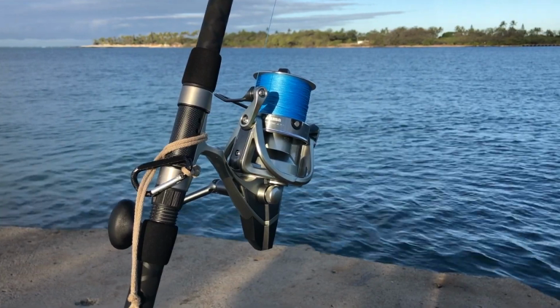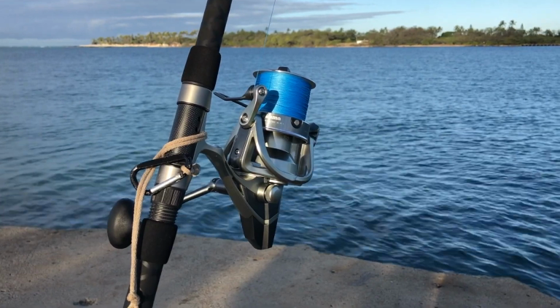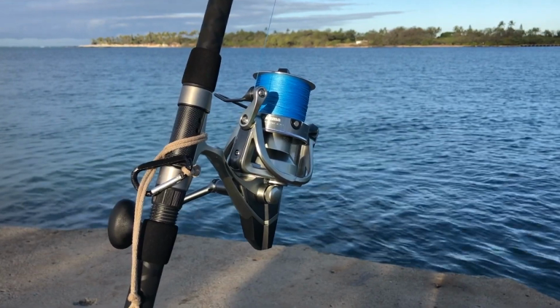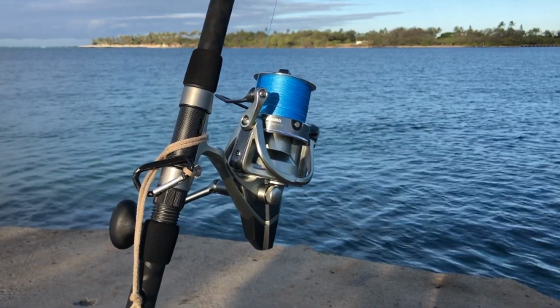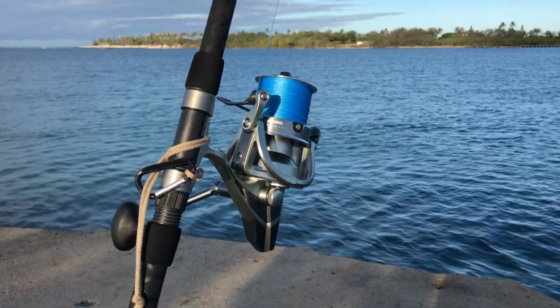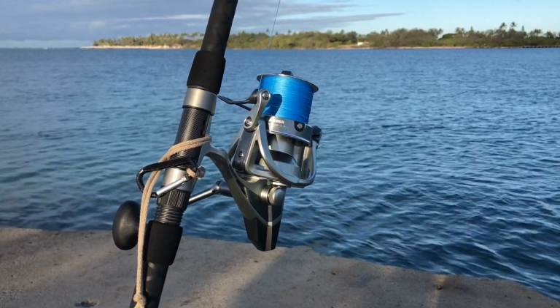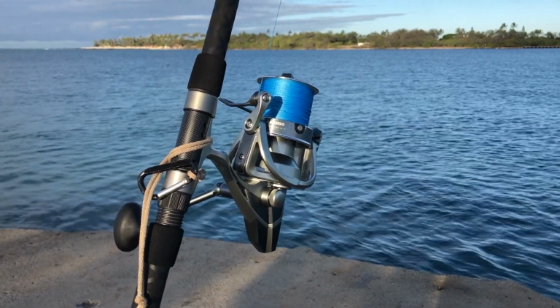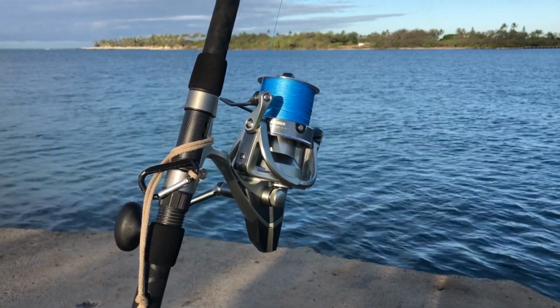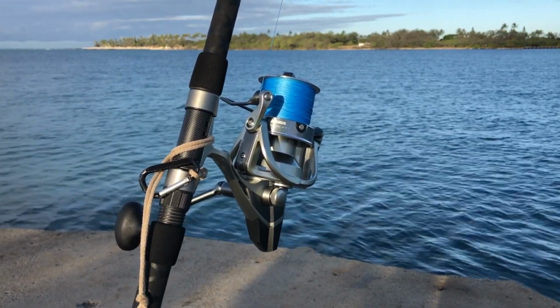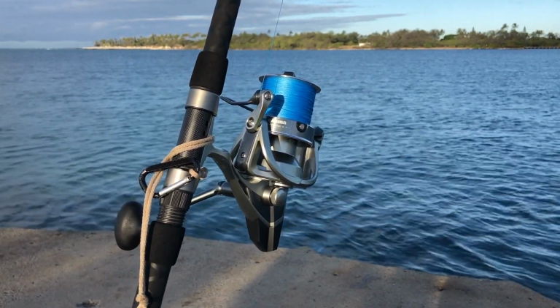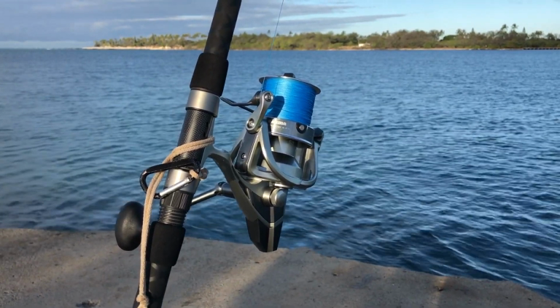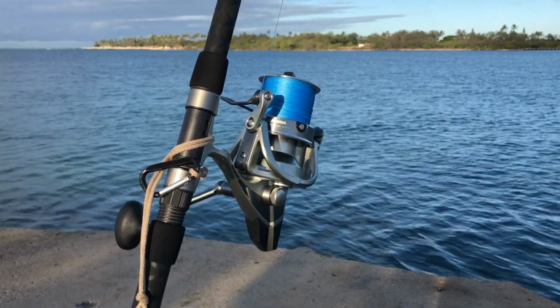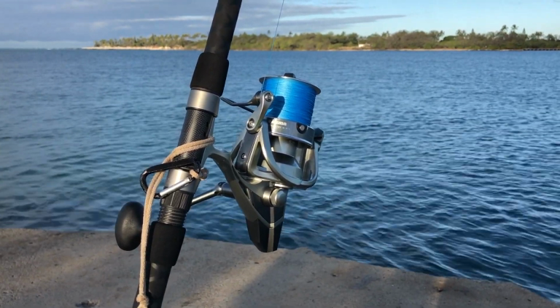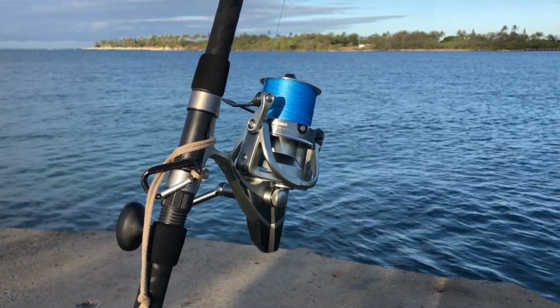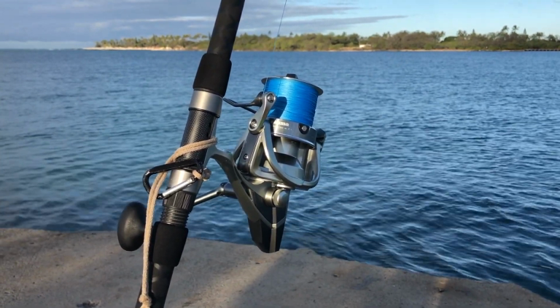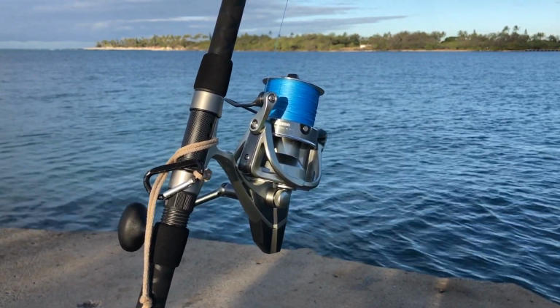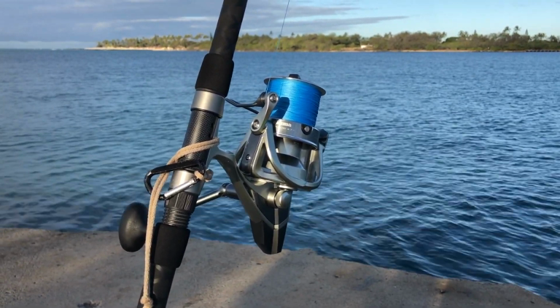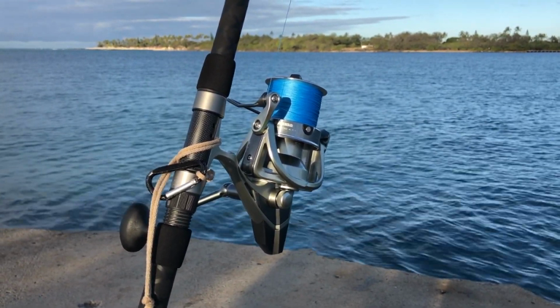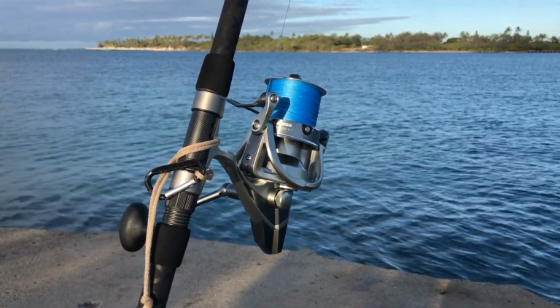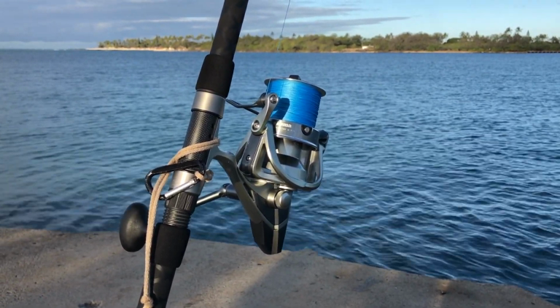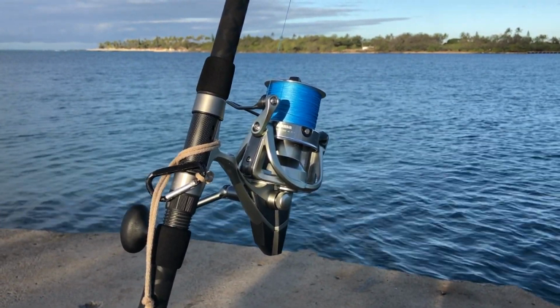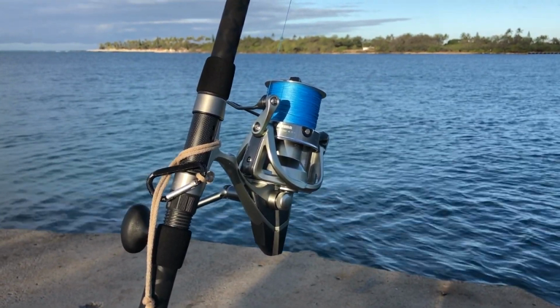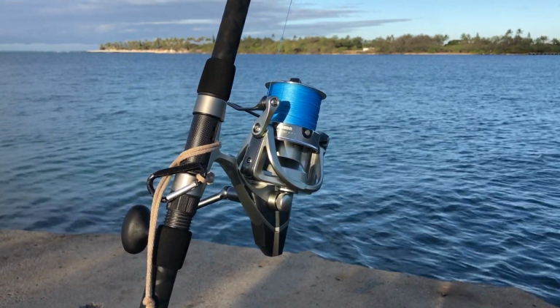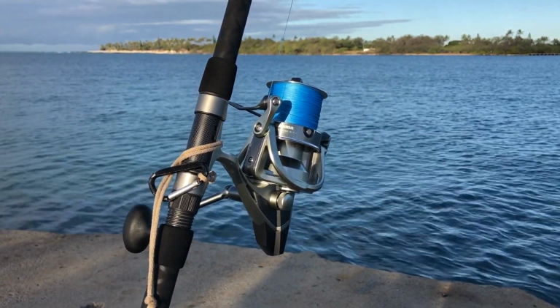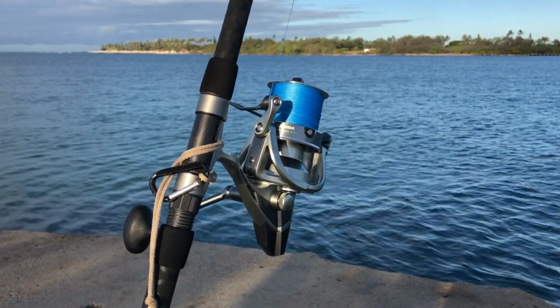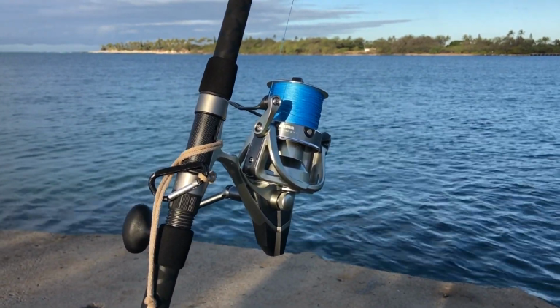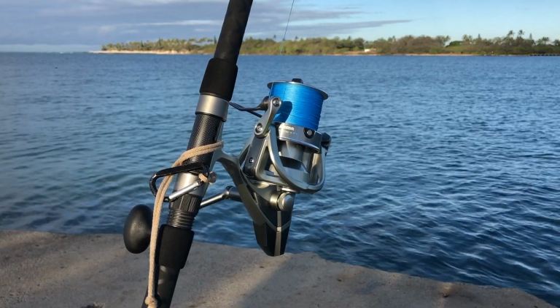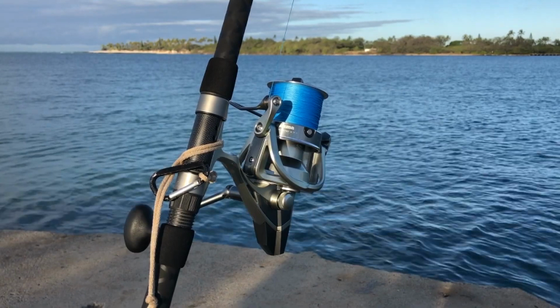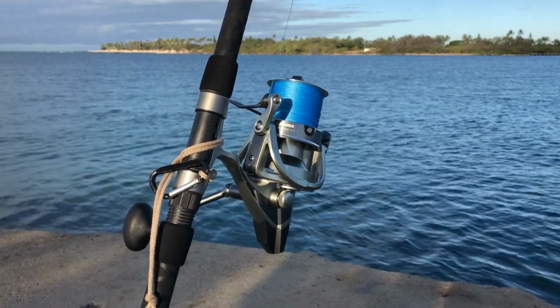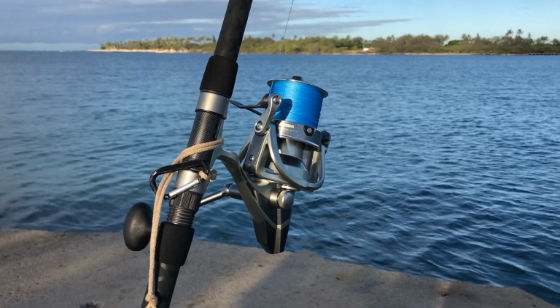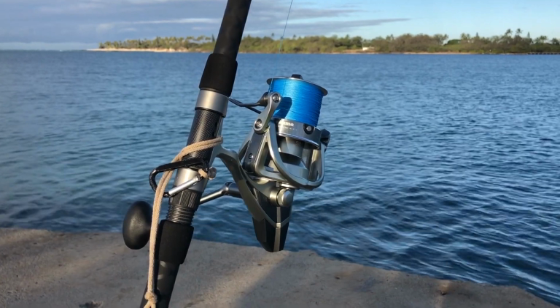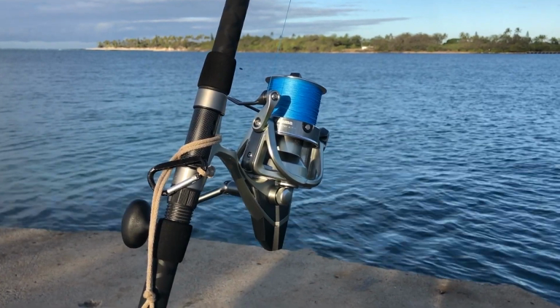Next thing I'm going to do is catch something big with it. I tried last night, but with the full moon it's kind of hard to do.